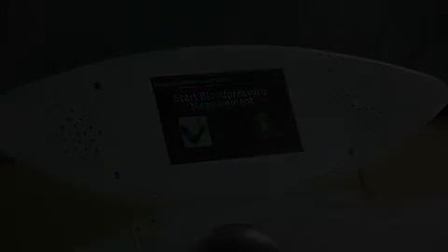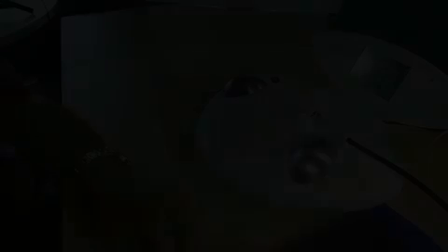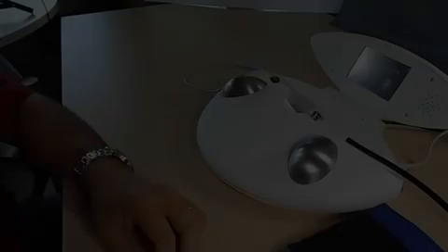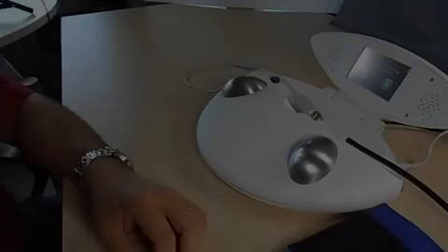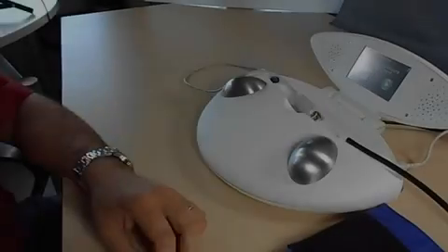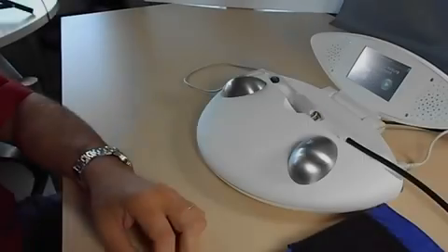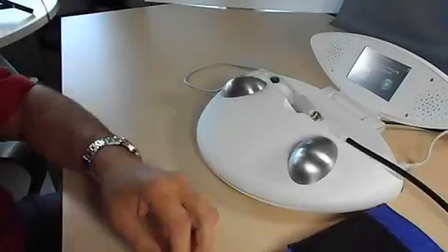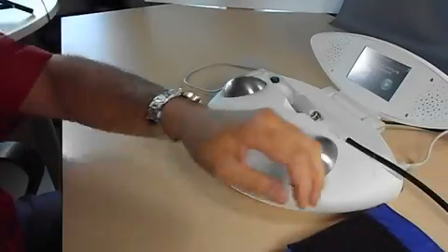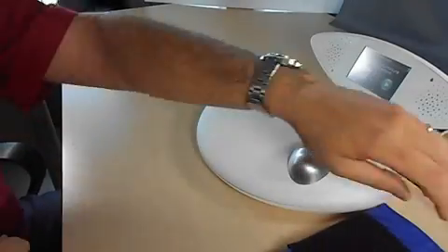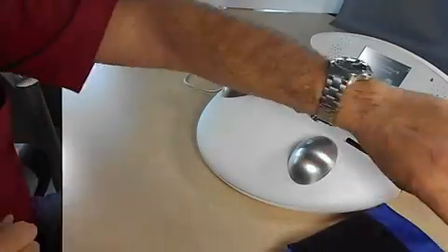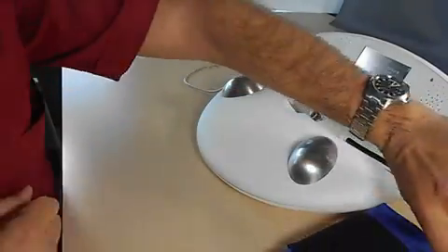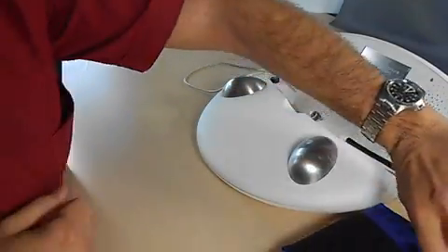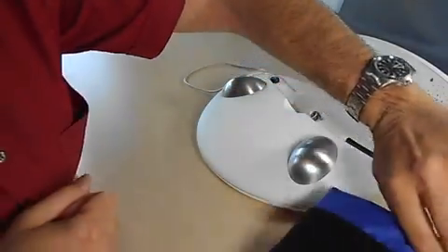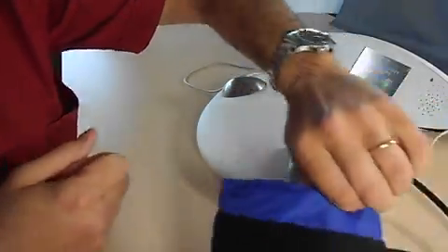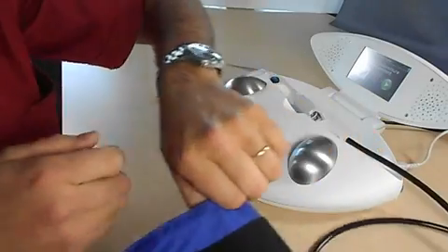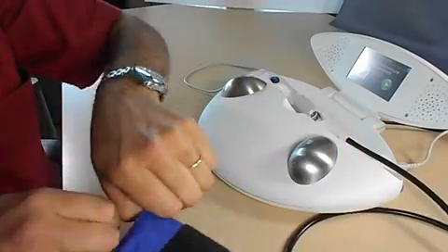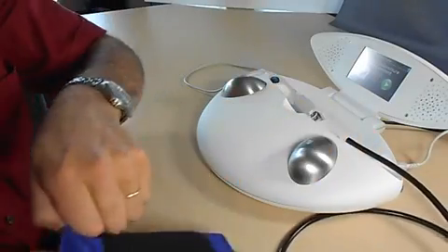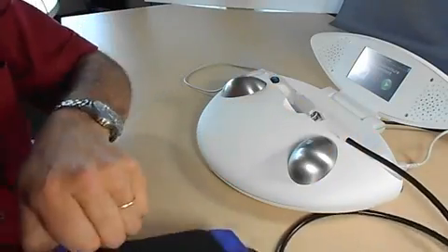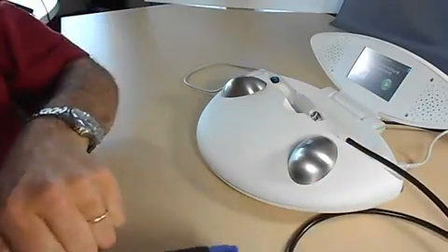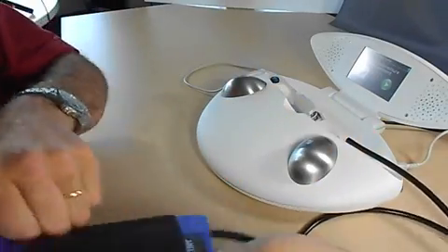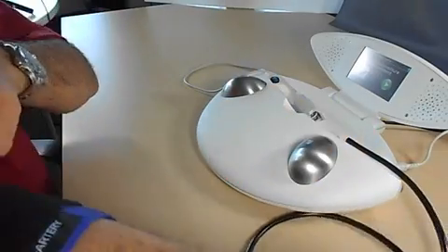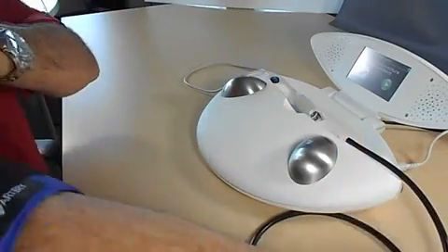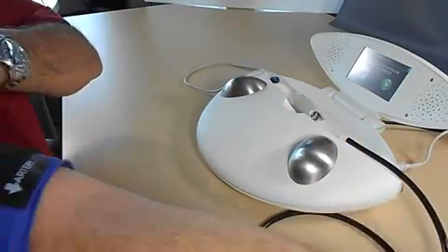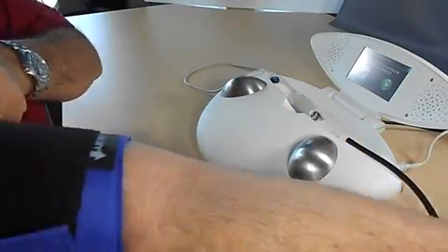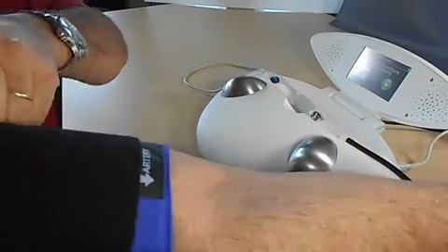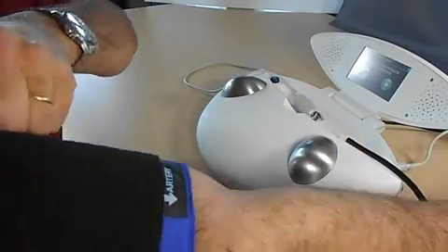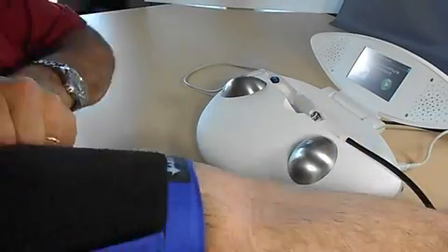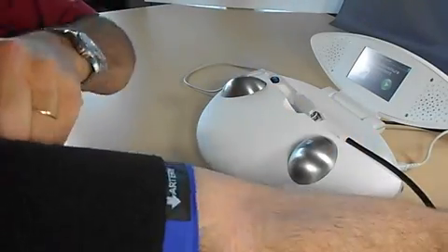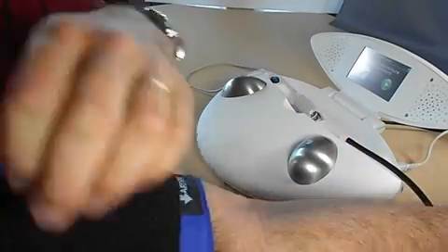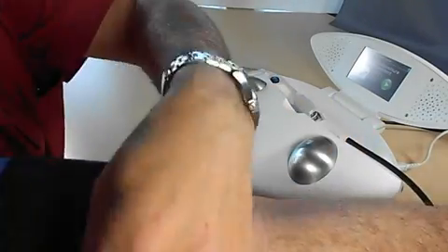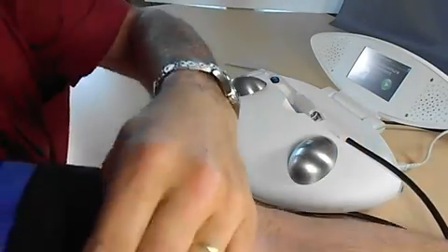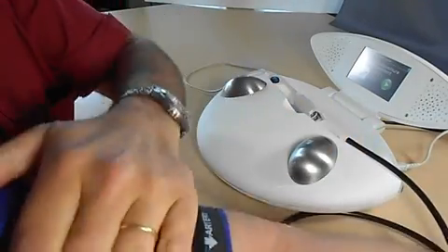Place the blood pressure arm cuff on your right arm and push the green start button on the screen.